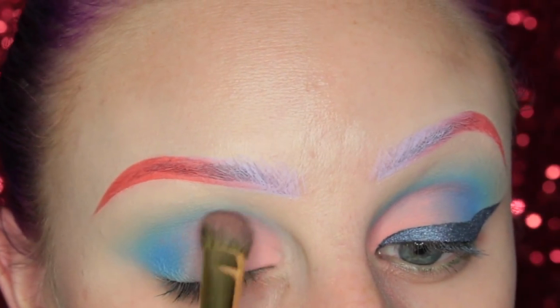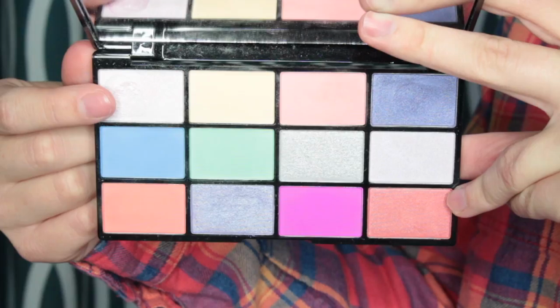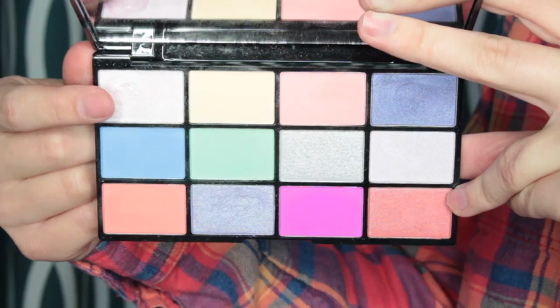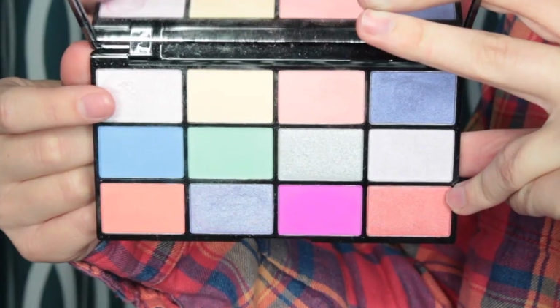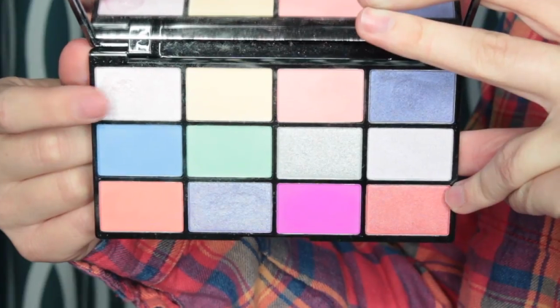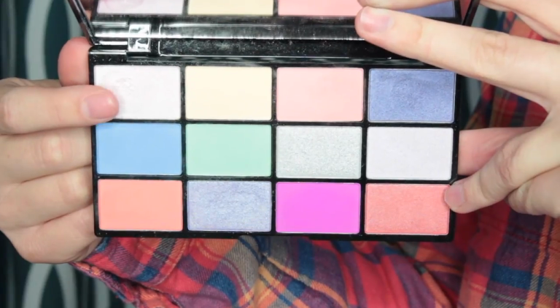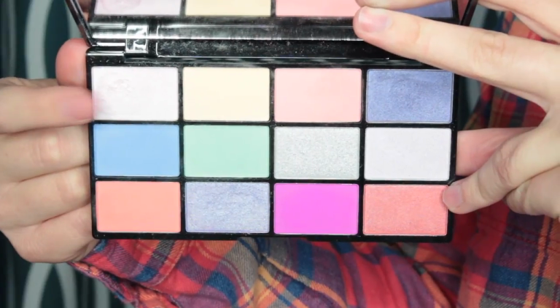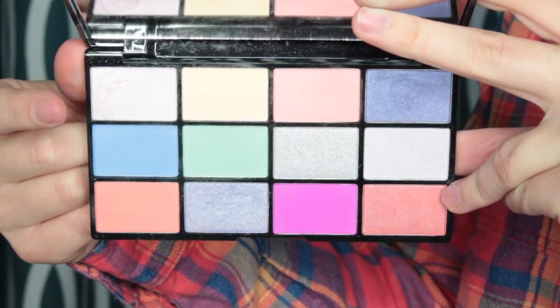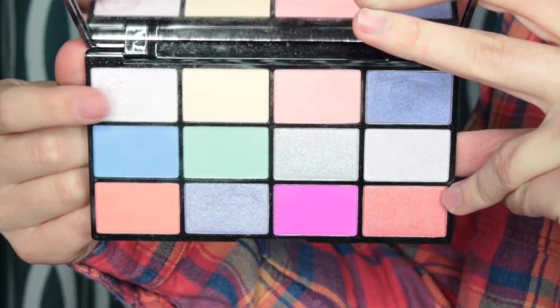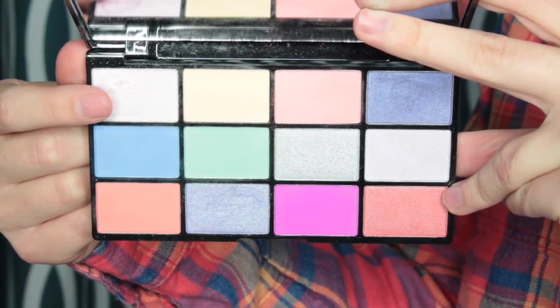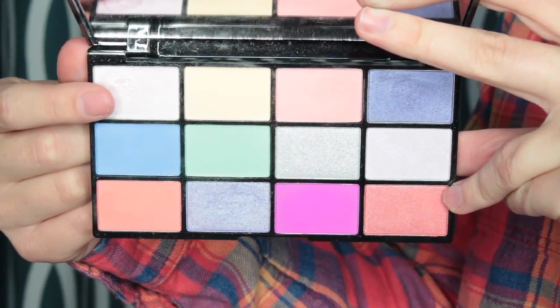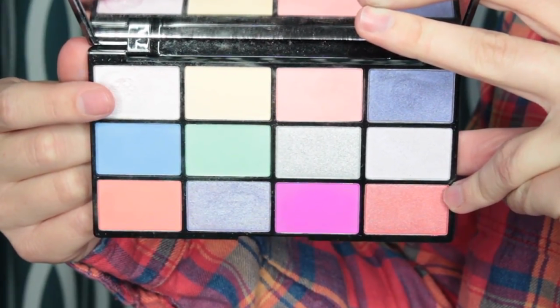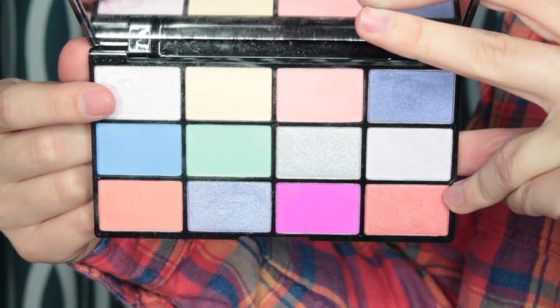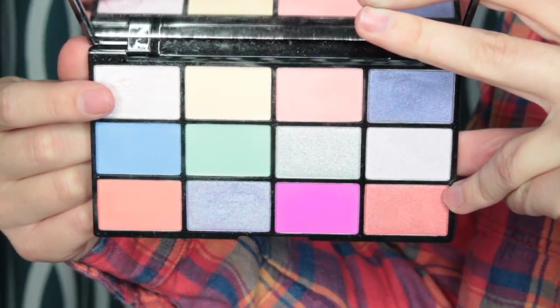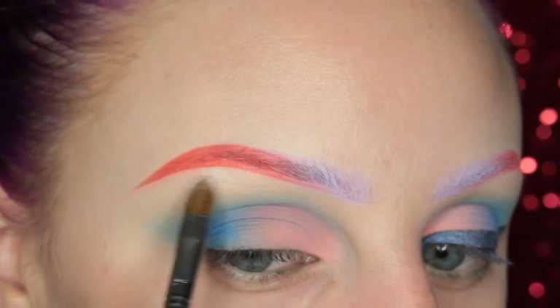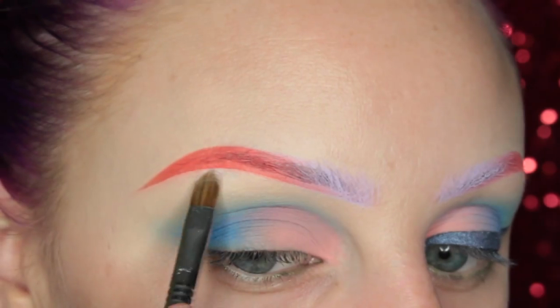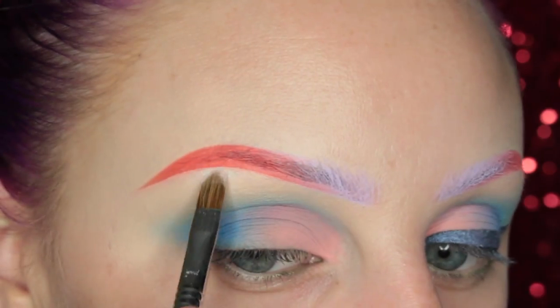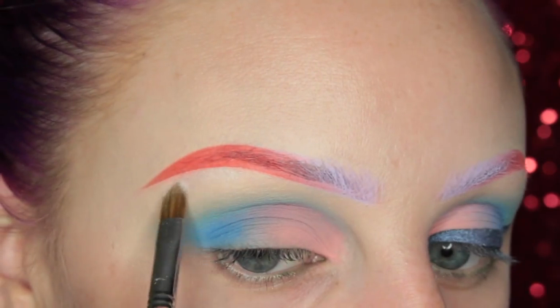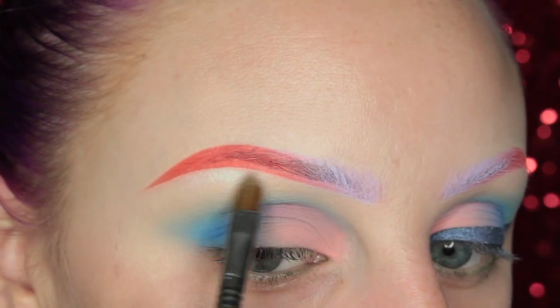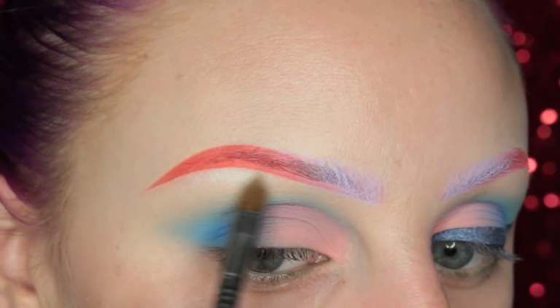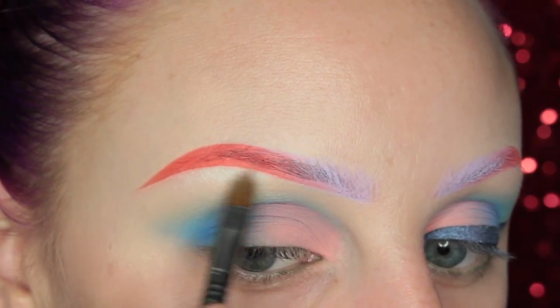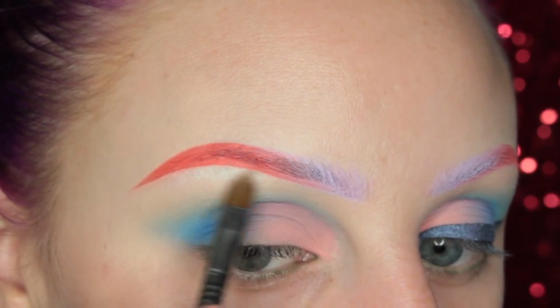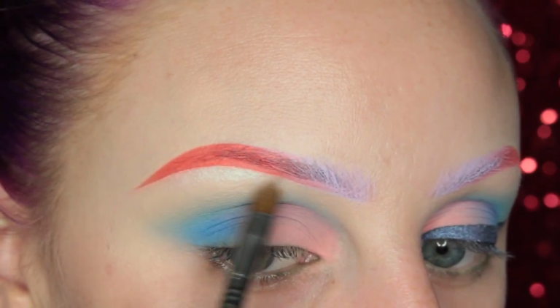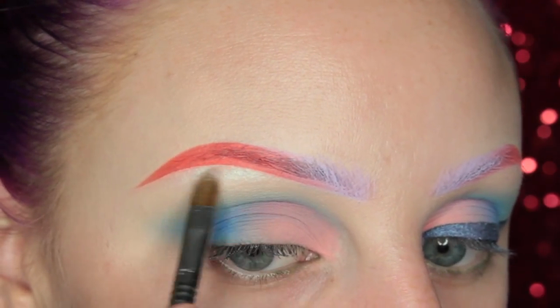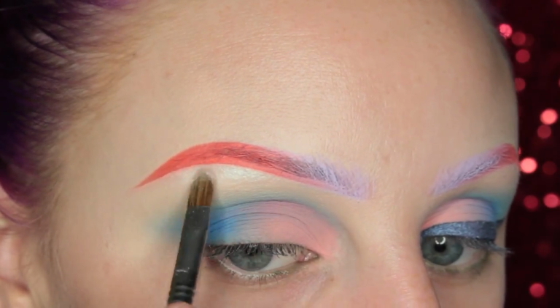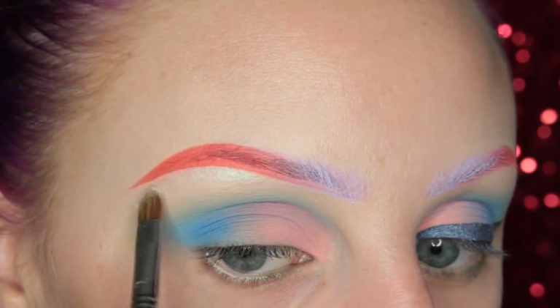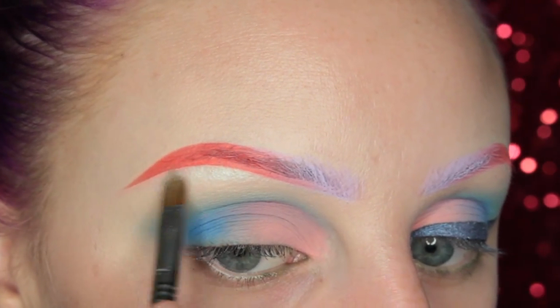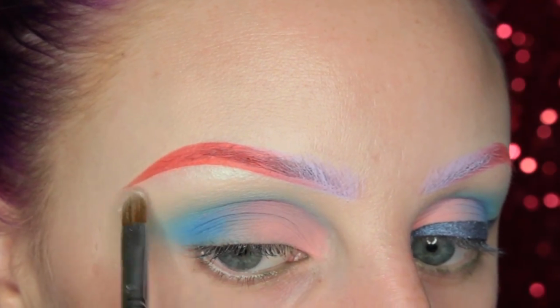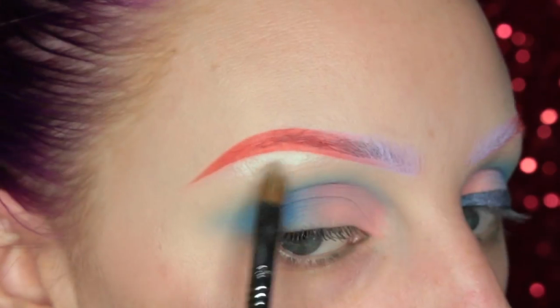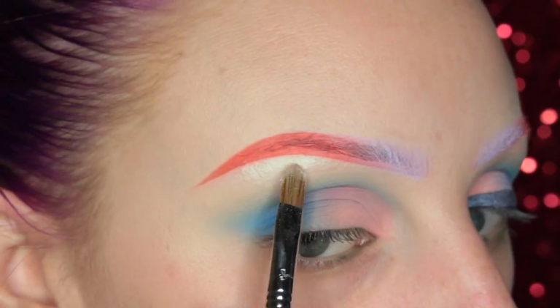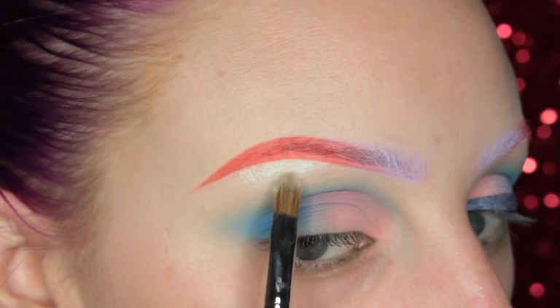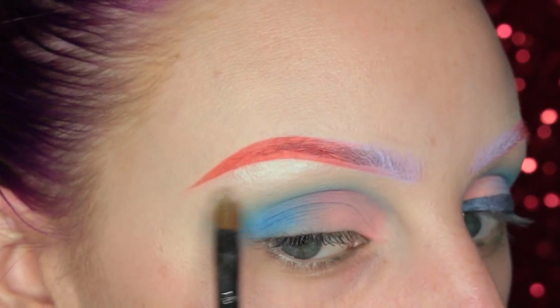Then I'm picking up this pearlescent shade and placing this at my brow bone for a highlight.